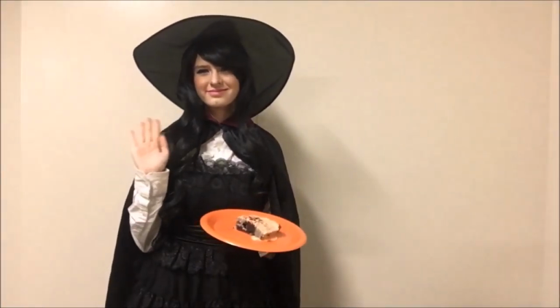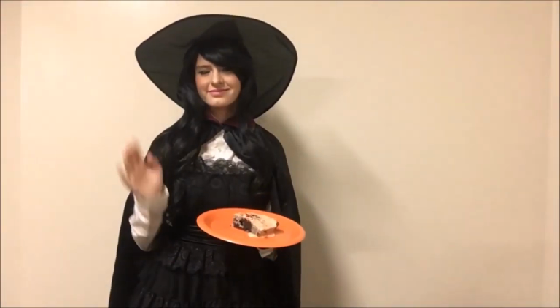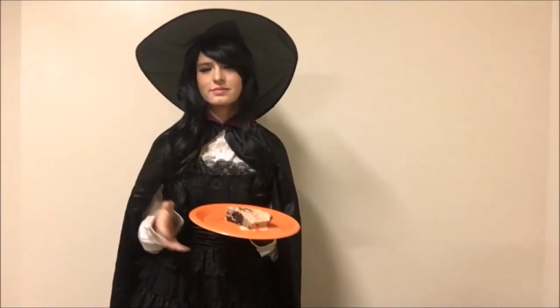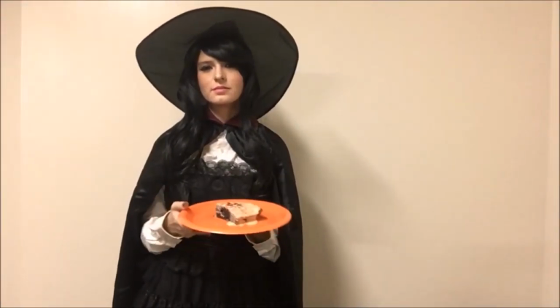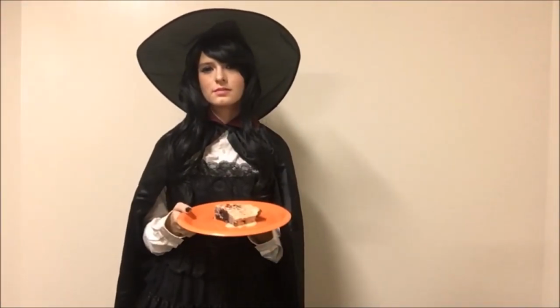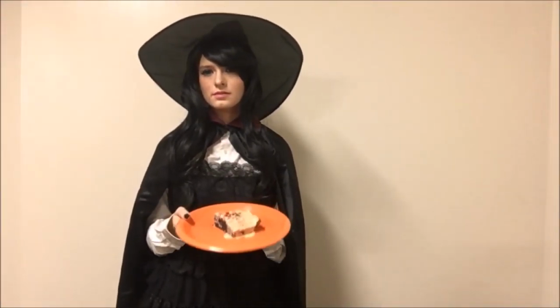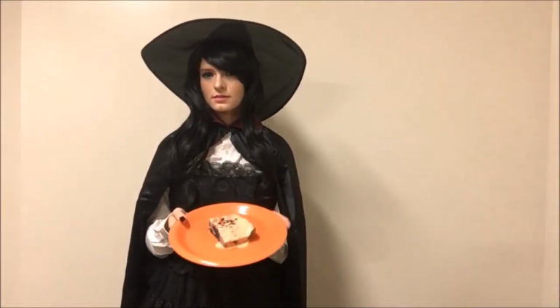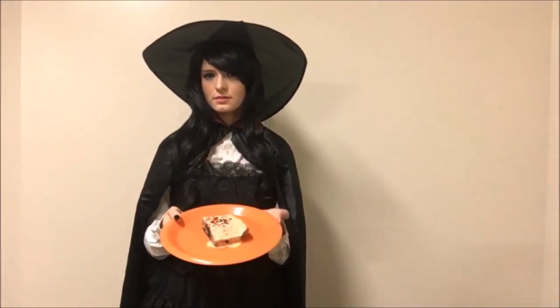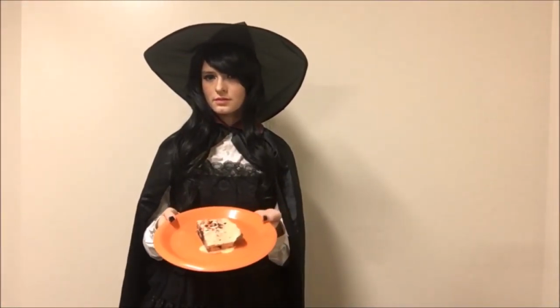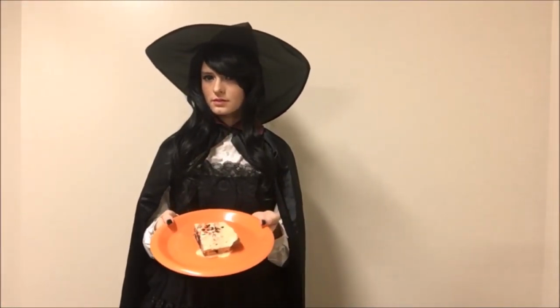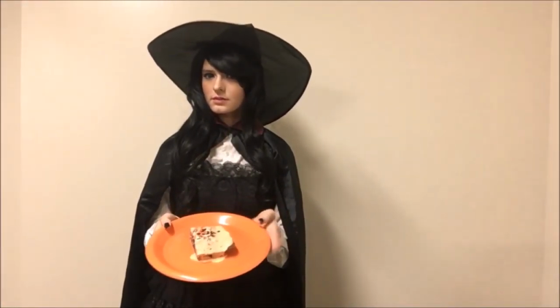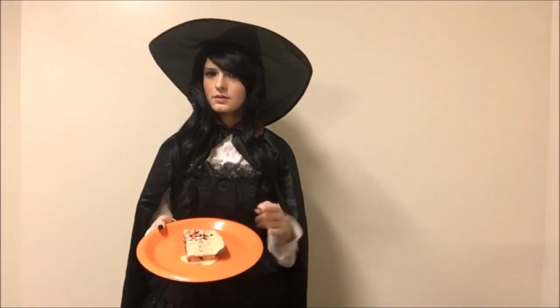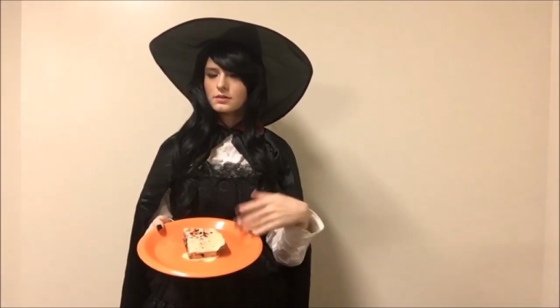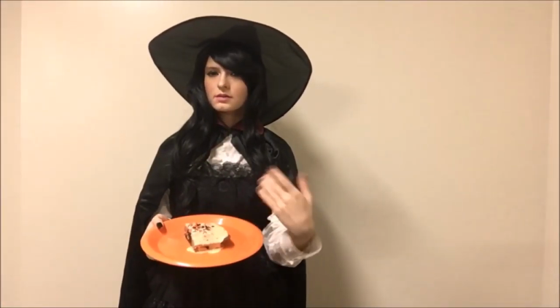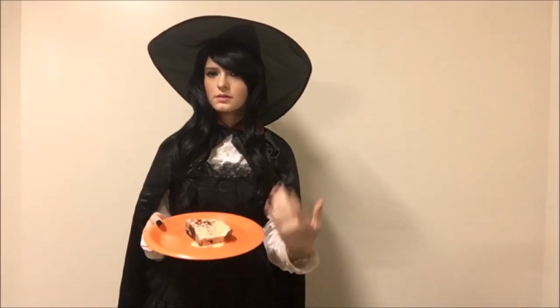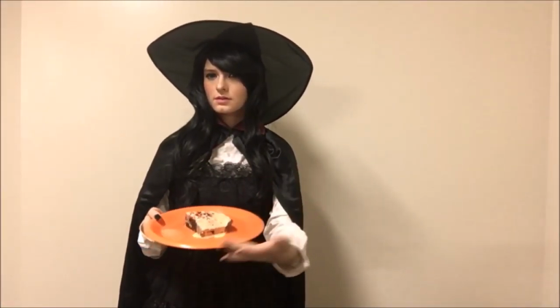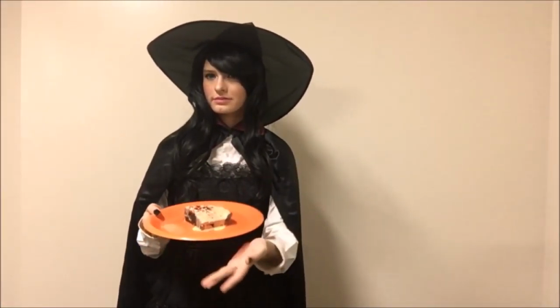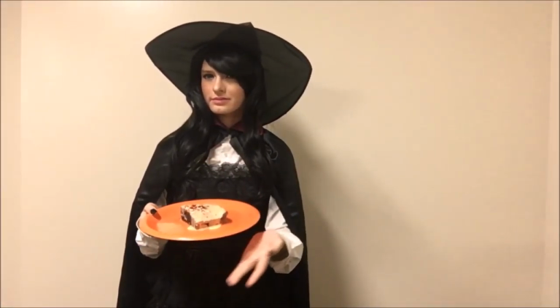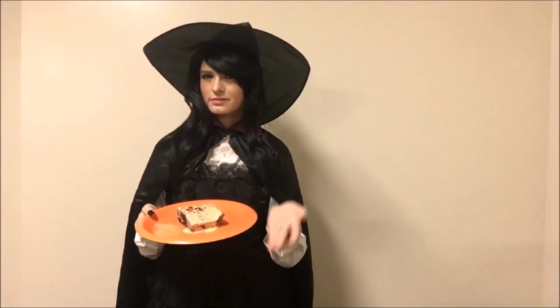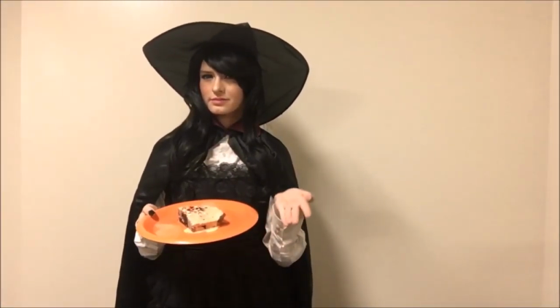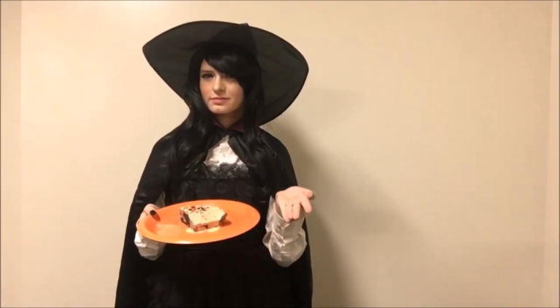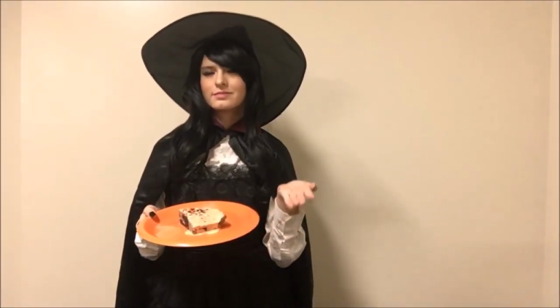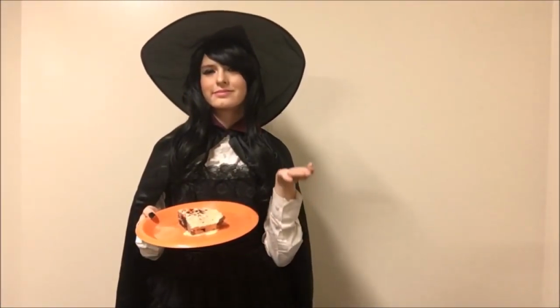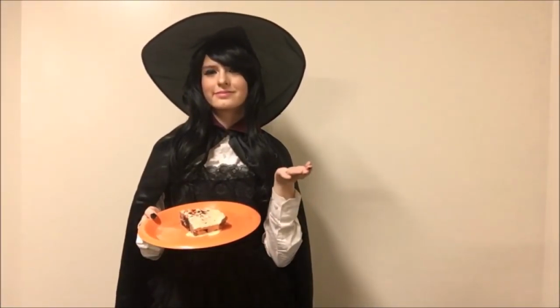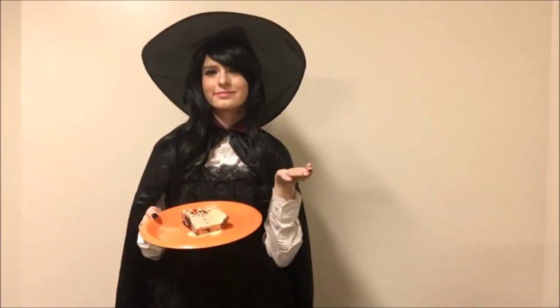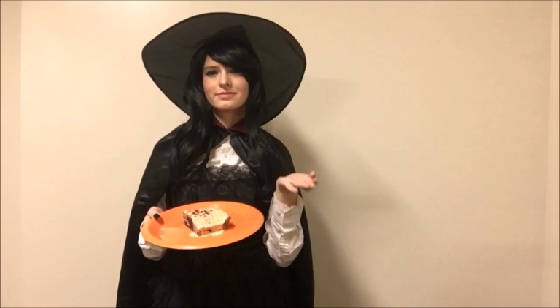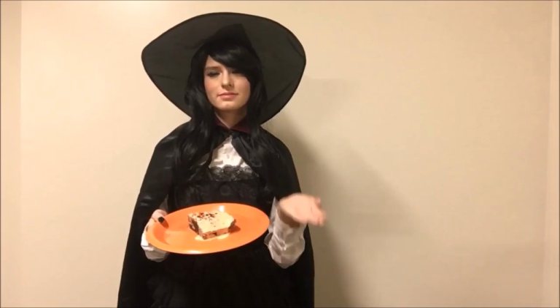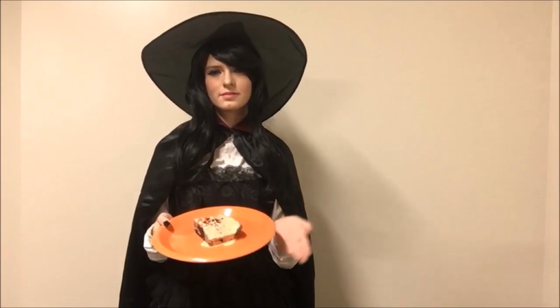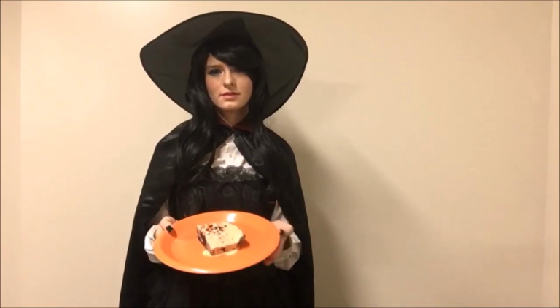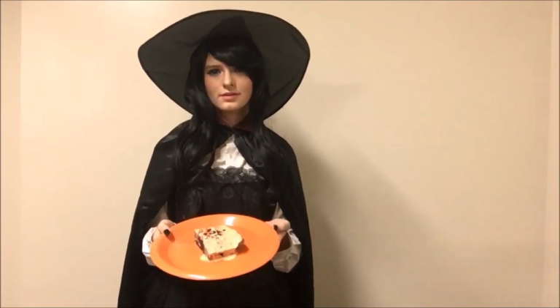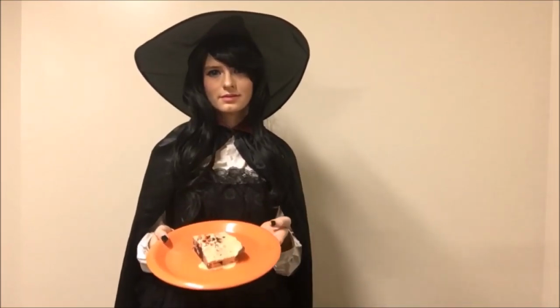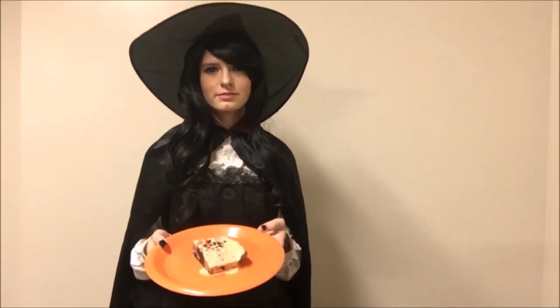Hello everyone! Today I'm going to show you how to make my favorite fall dessert, chocolate fudge pumpkin brownies.